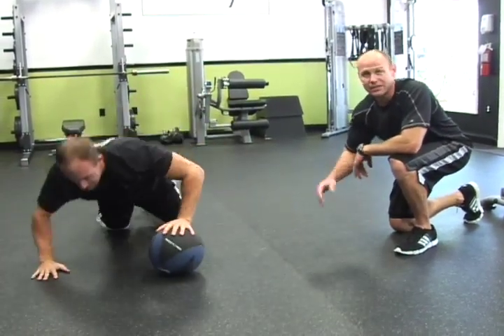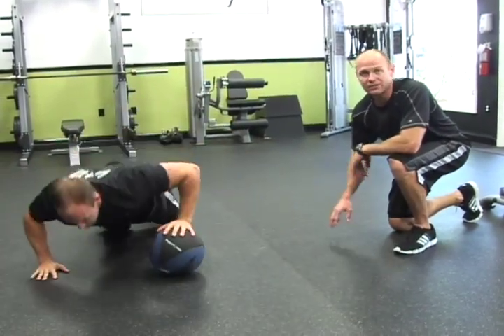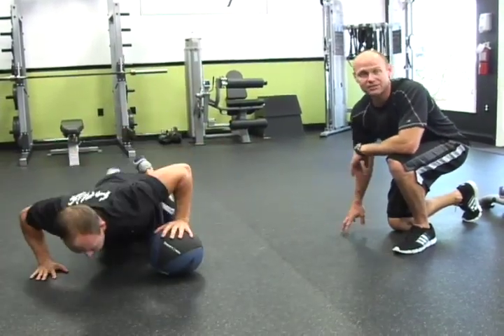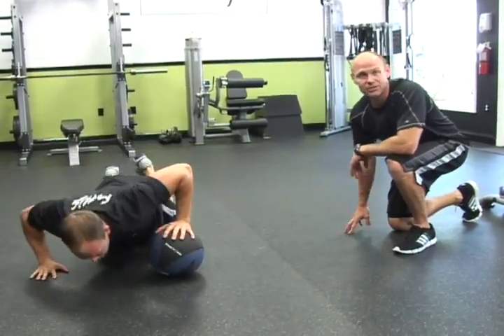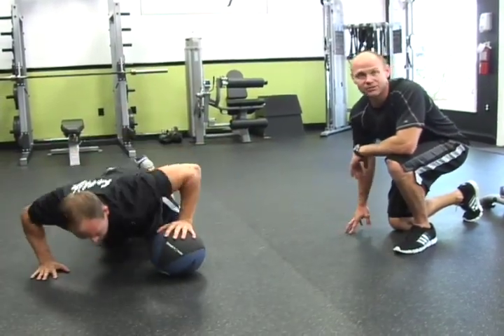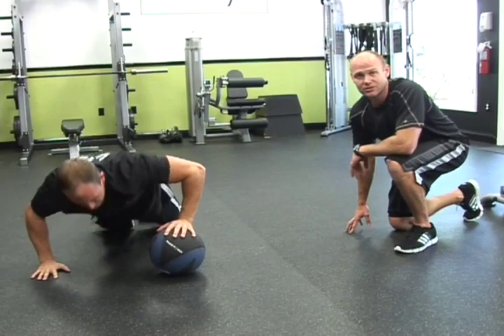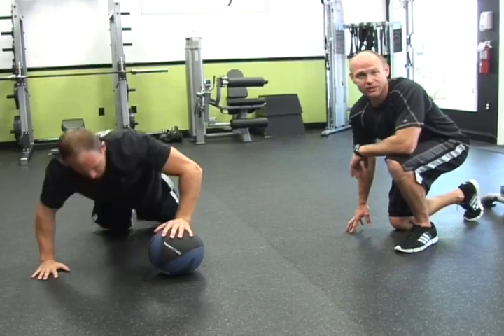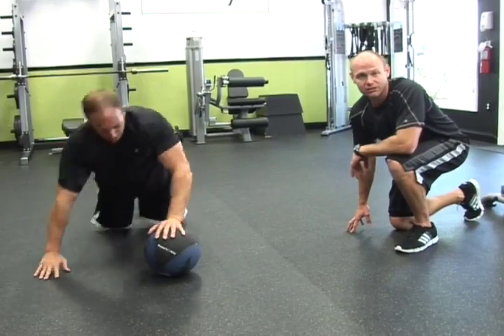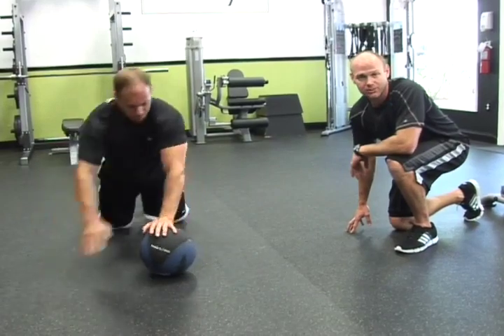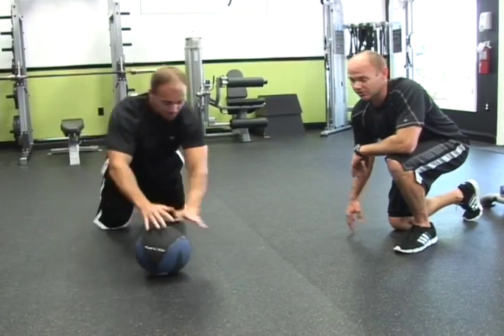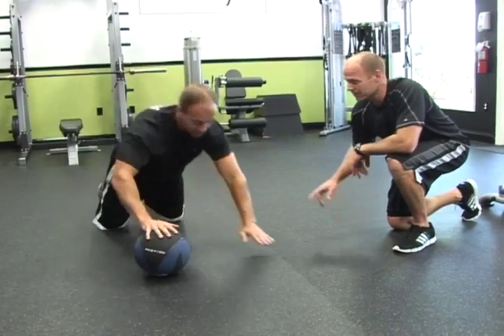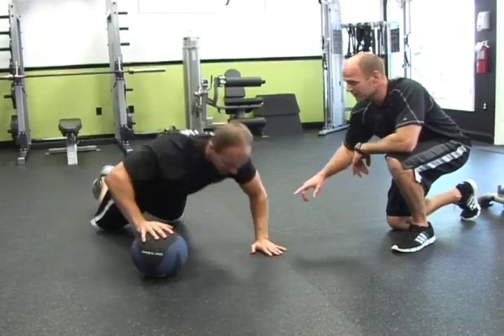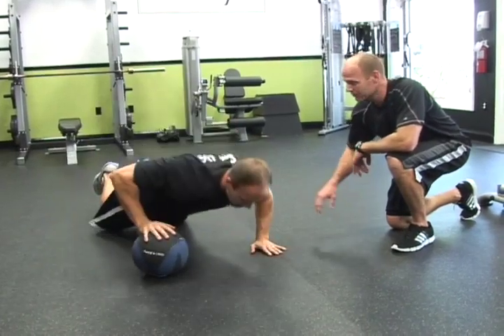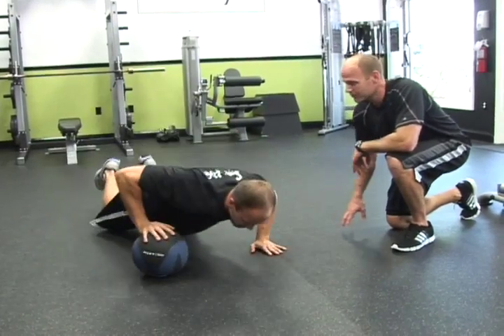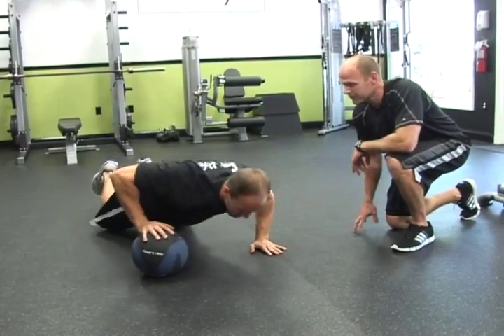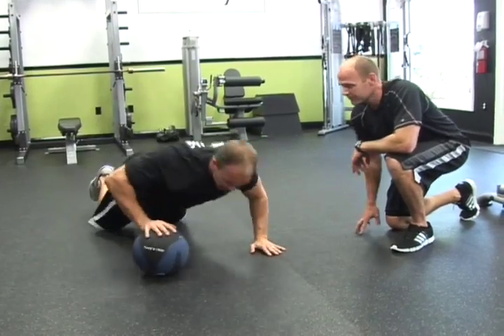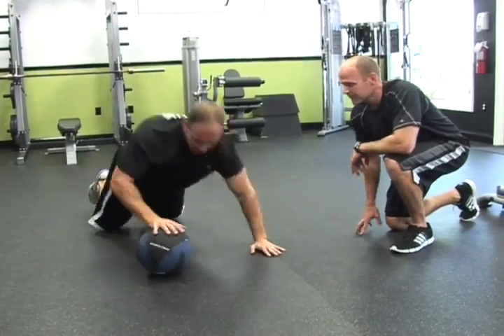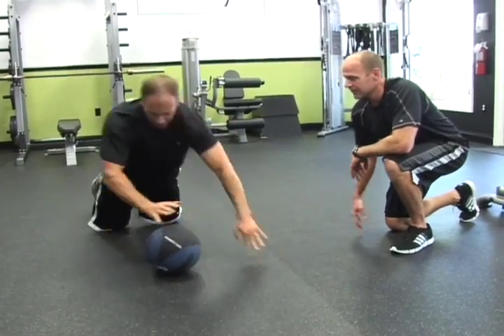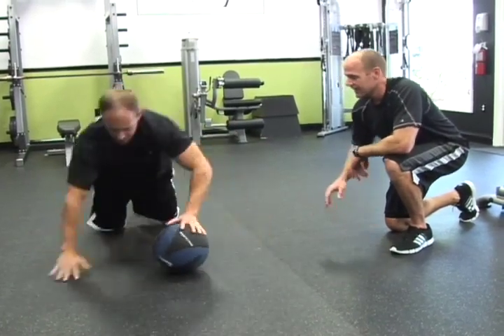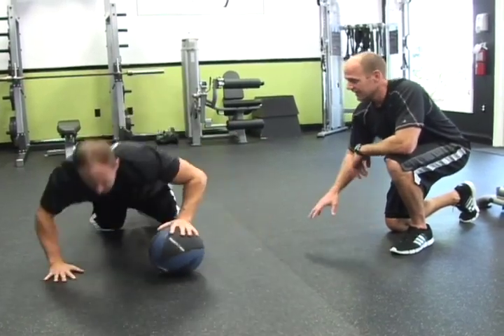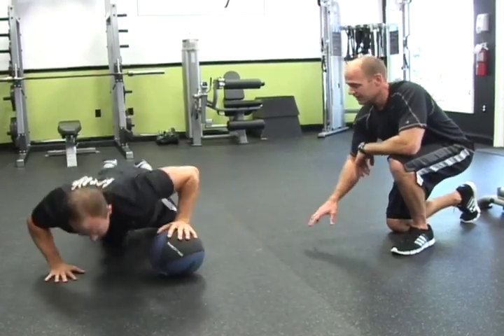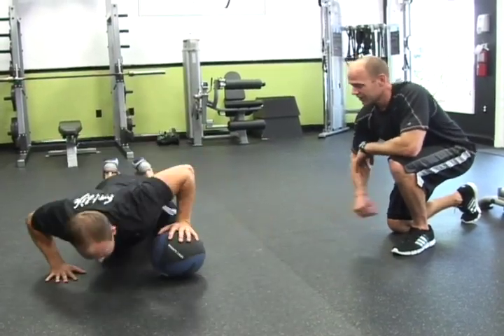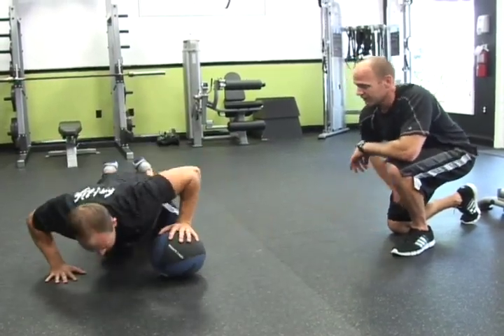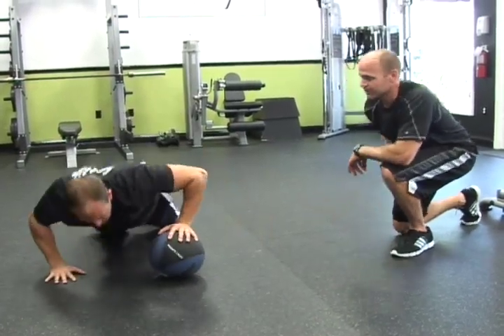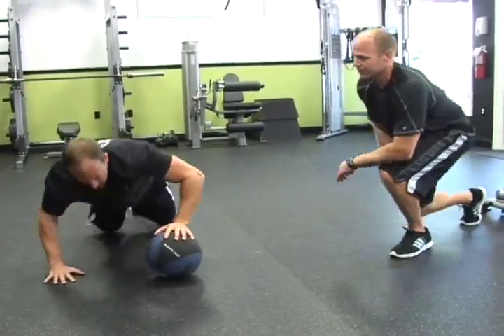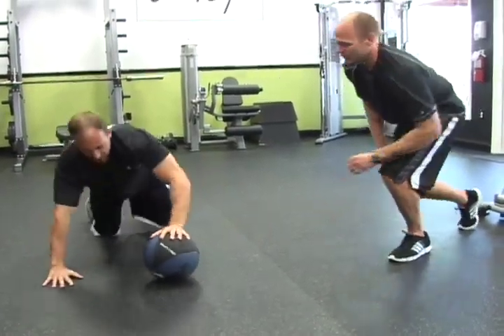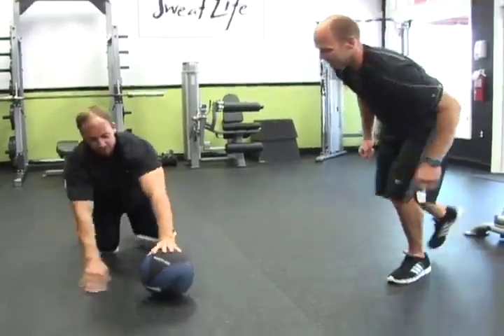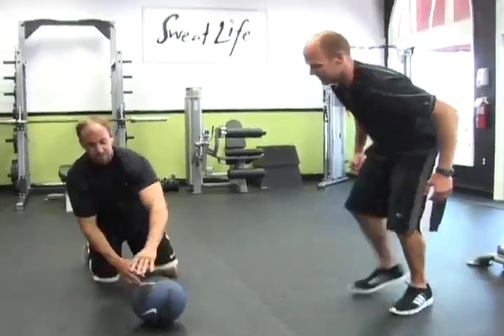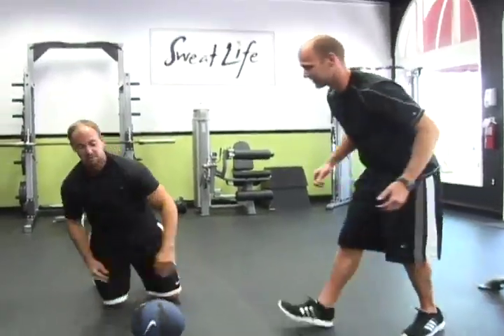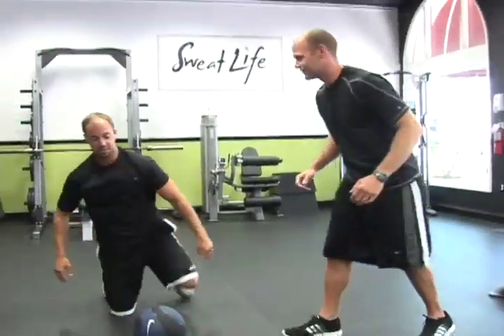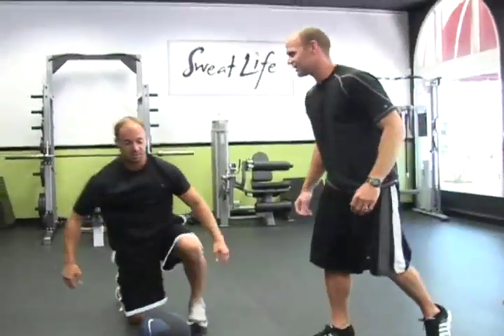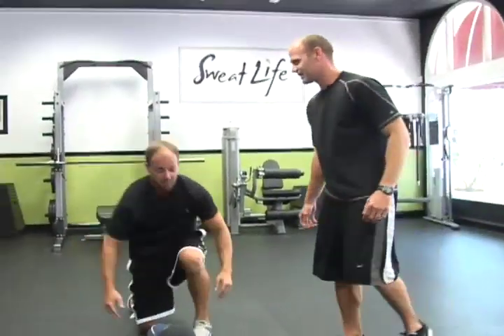Beginners can start with just a regular pushup — clap your hands or lift them off the ground. Good job, Art, one more and up. Great work.